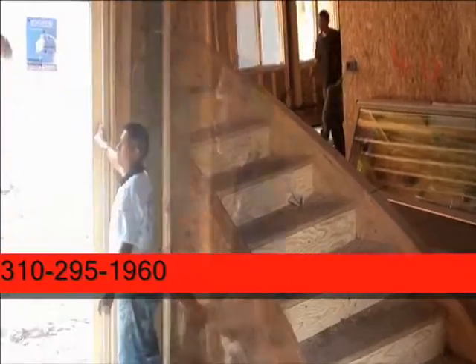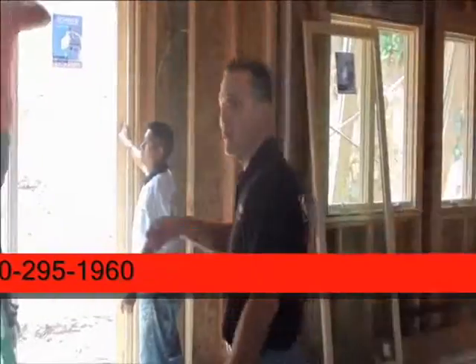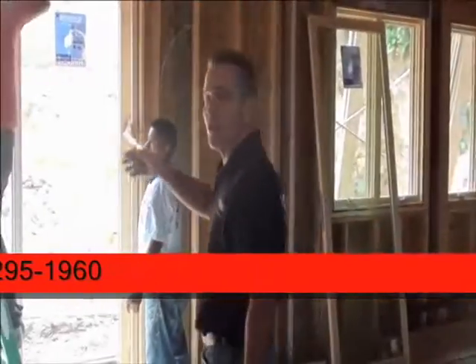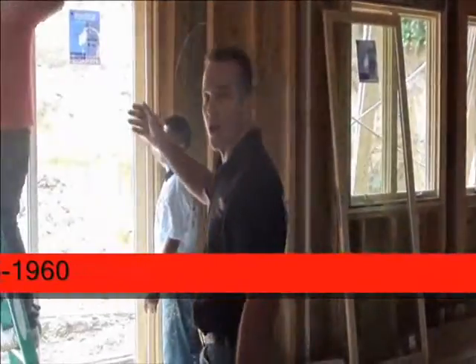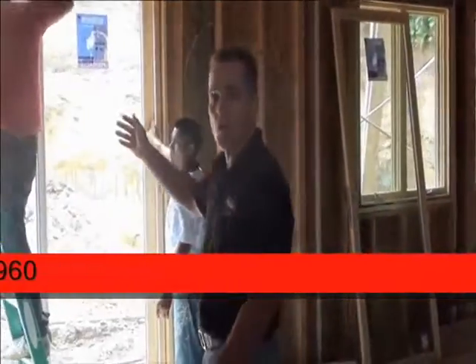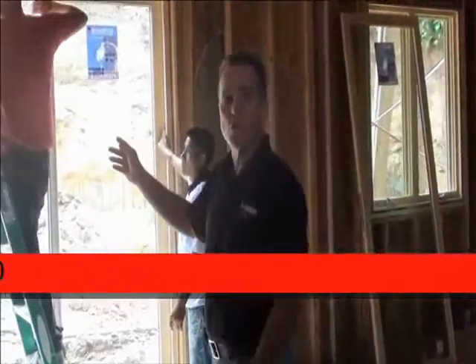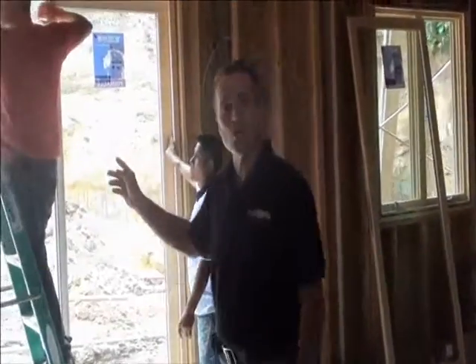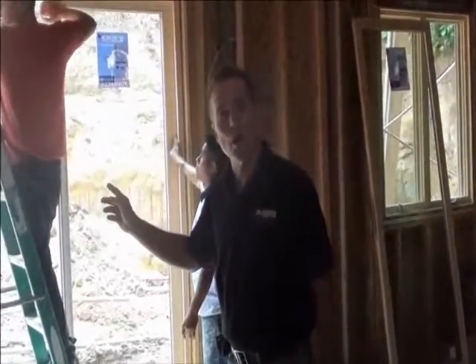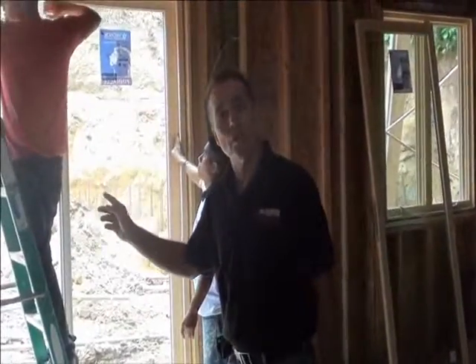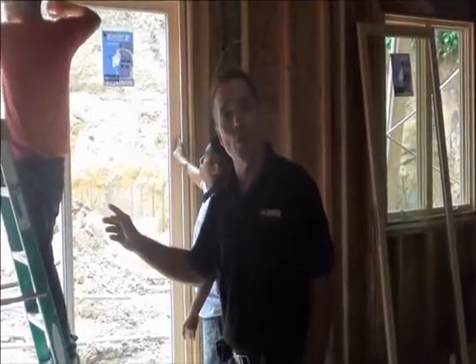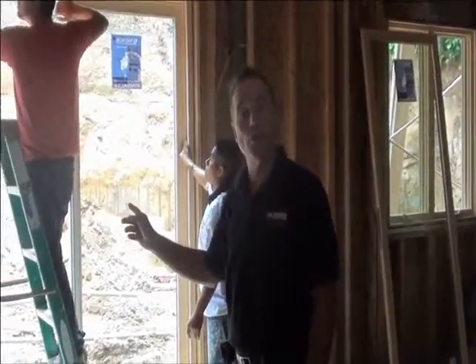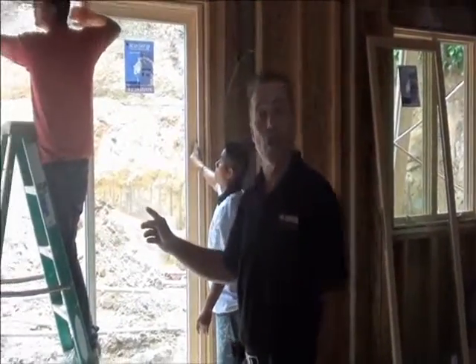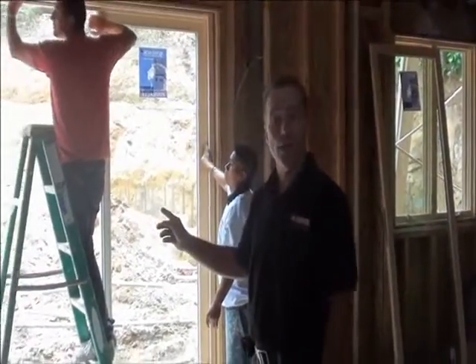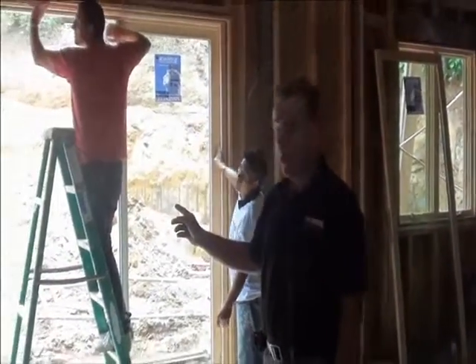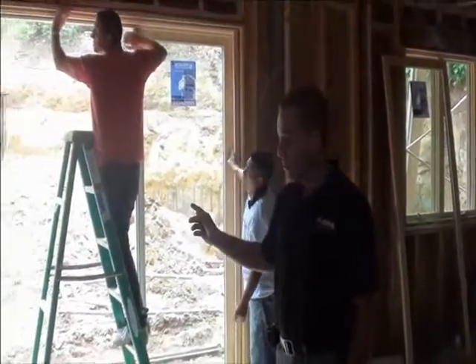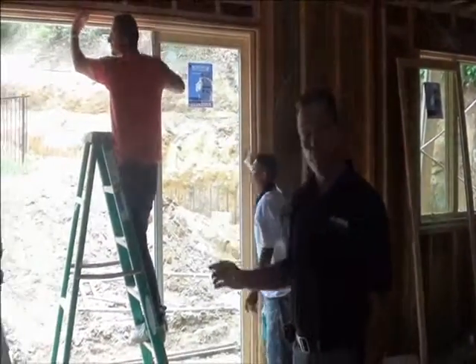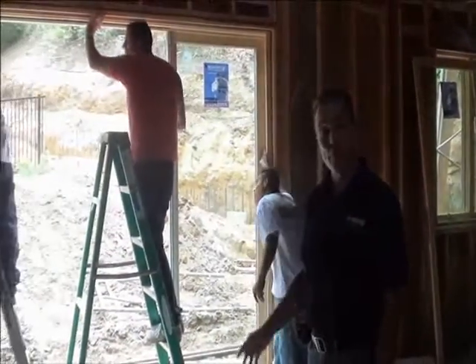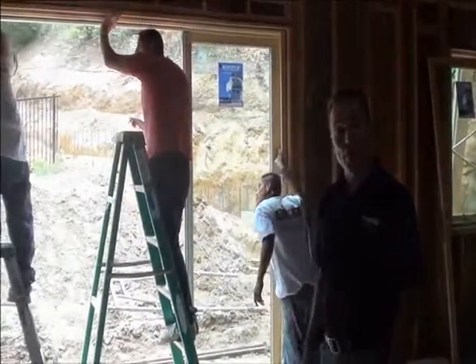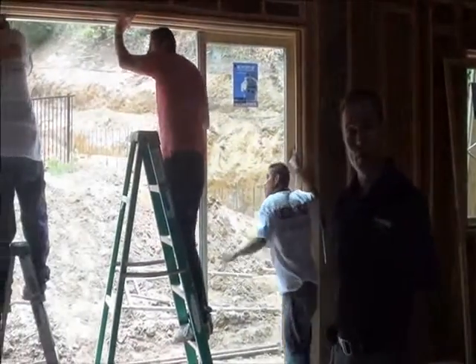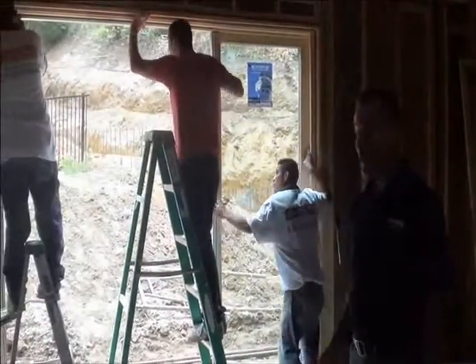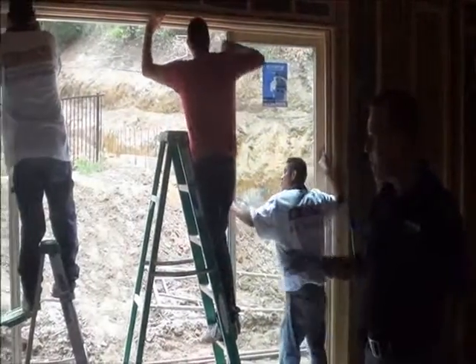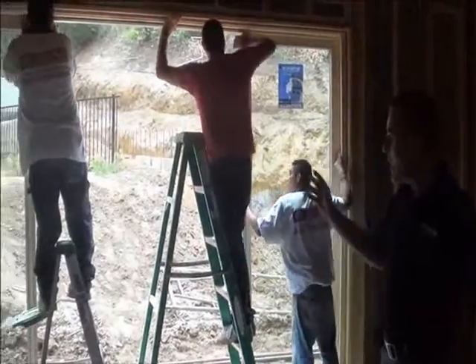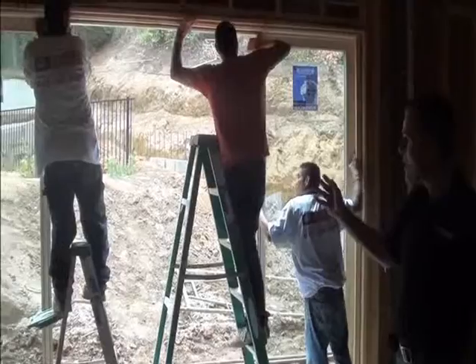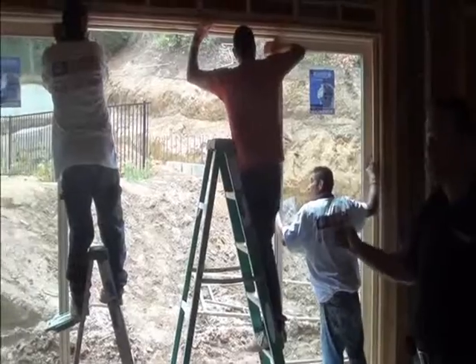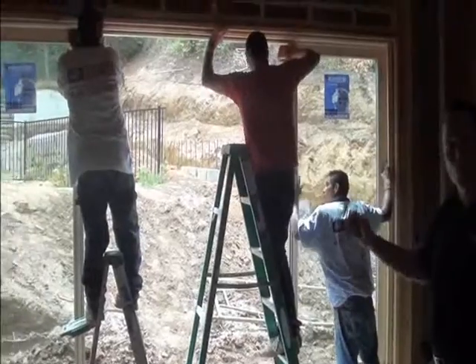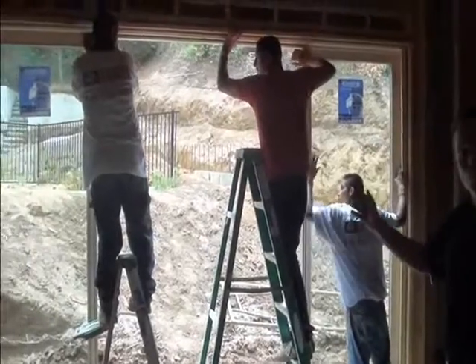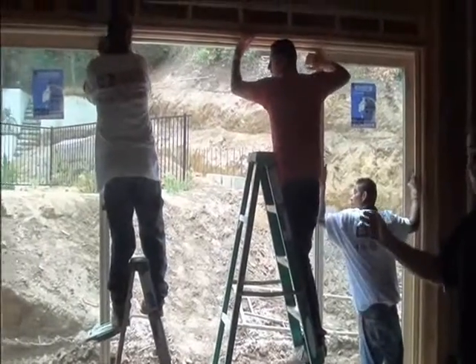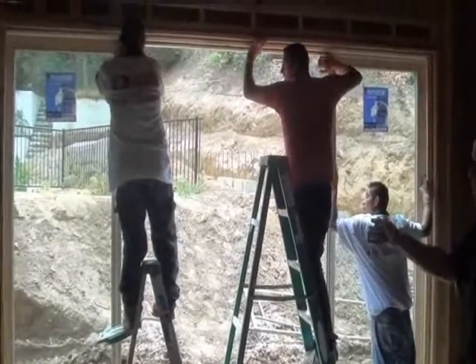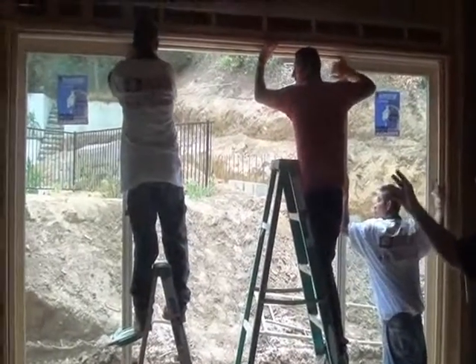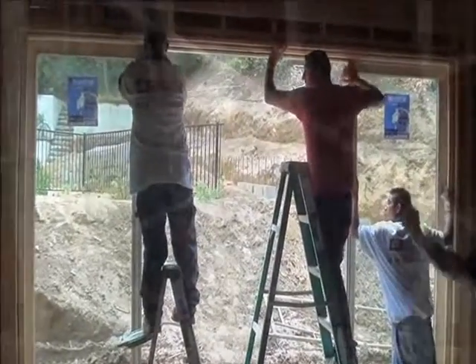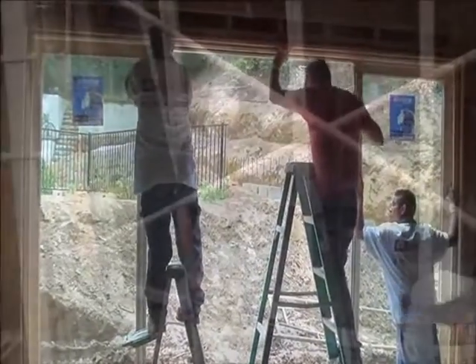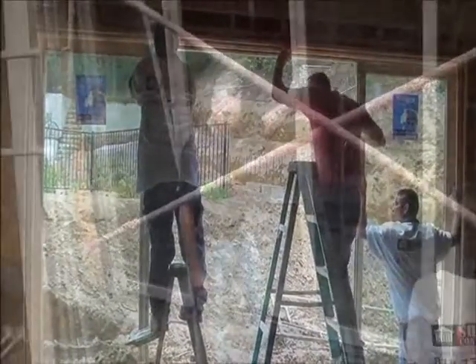Here you can see our crews installing a 12-foot sliding door right off the family room for easy access to the full area and the outdoor living room.